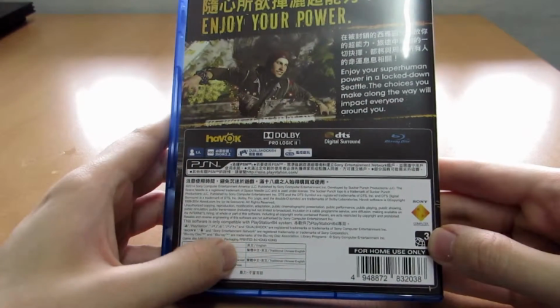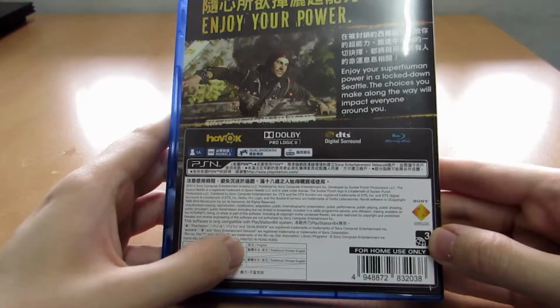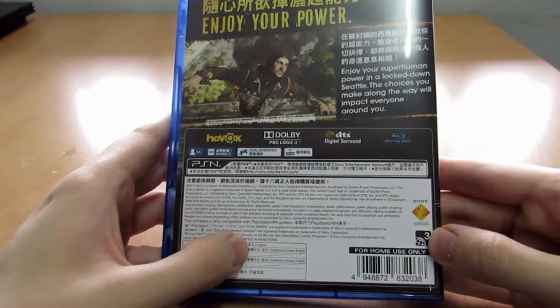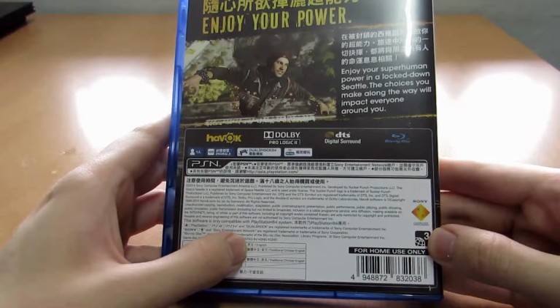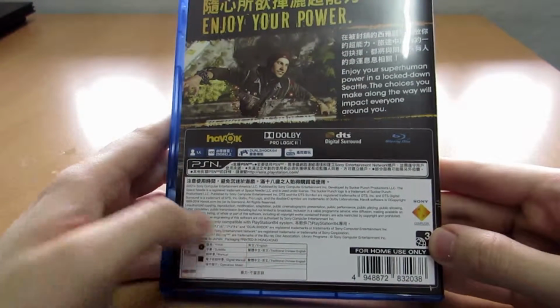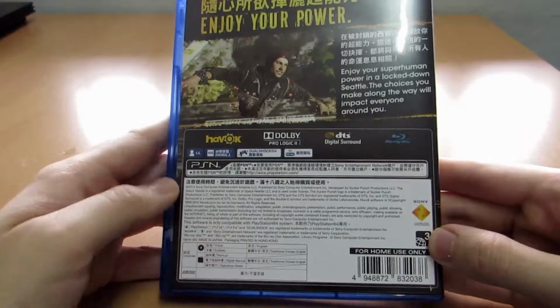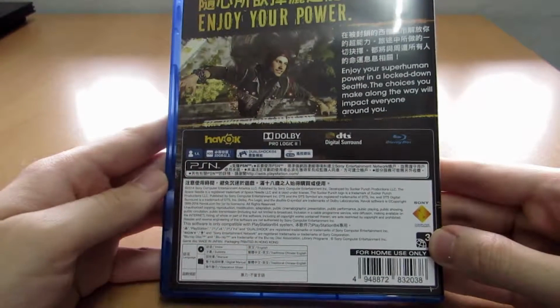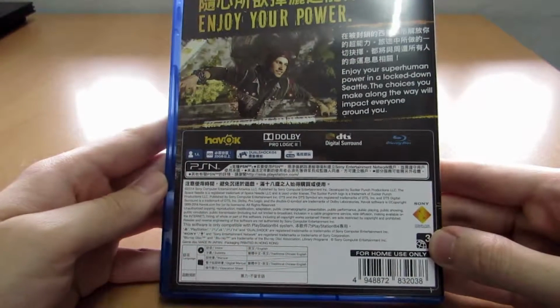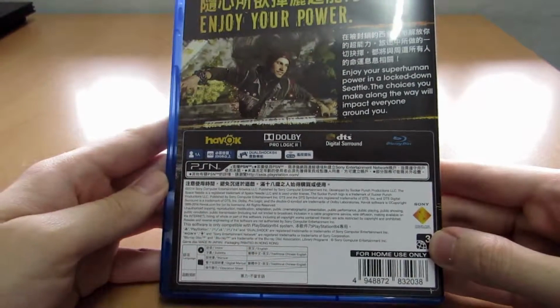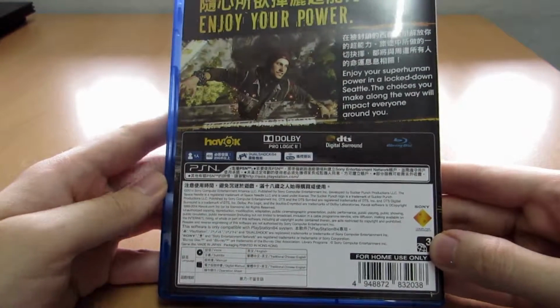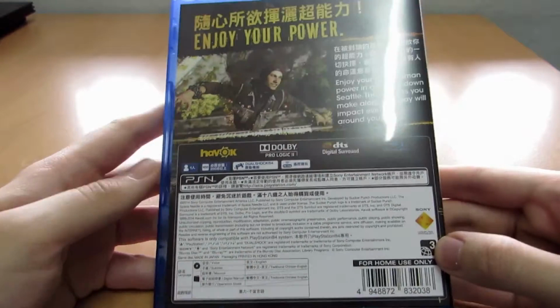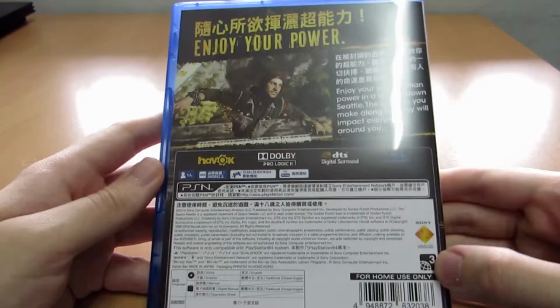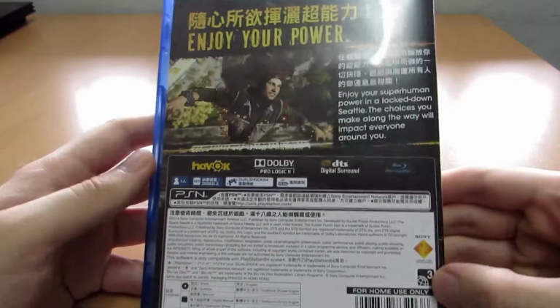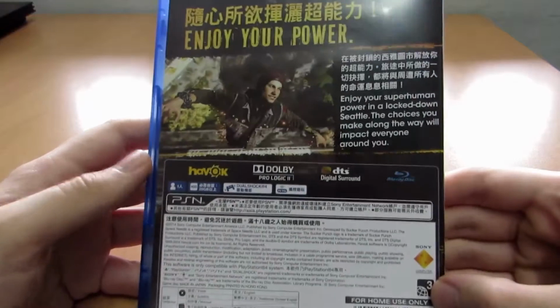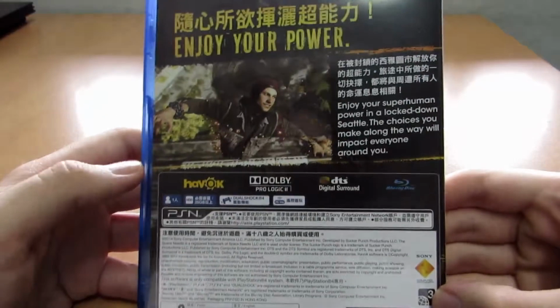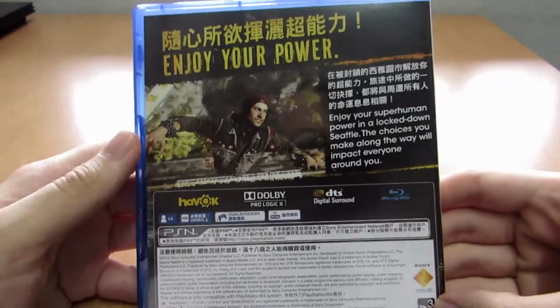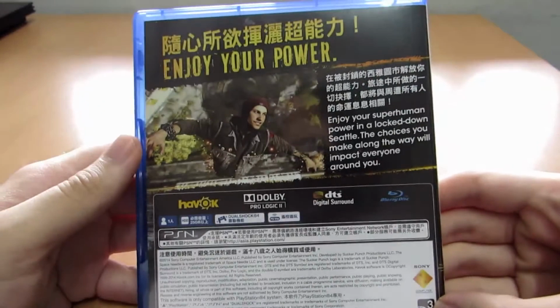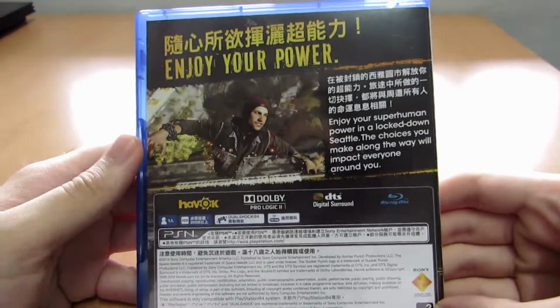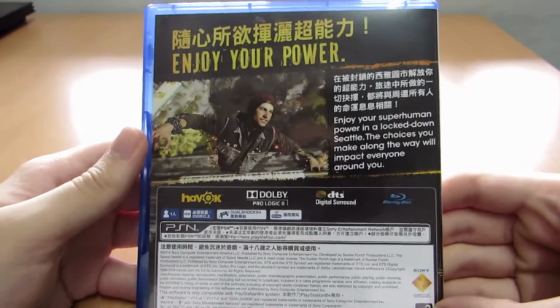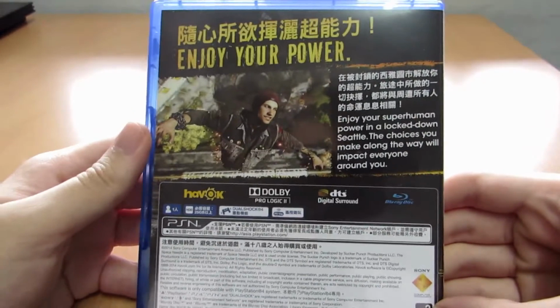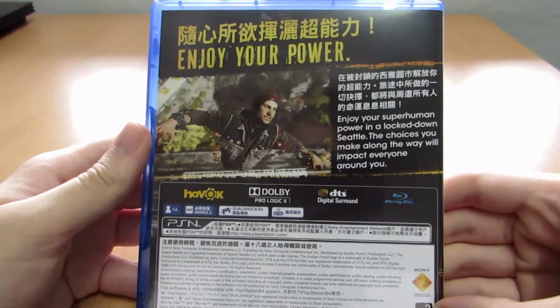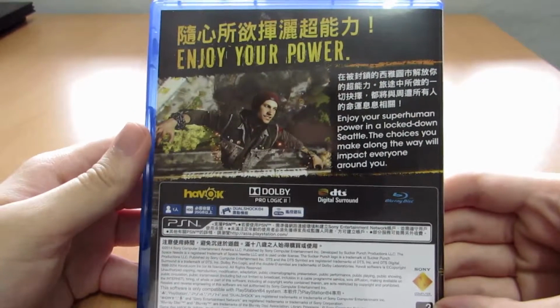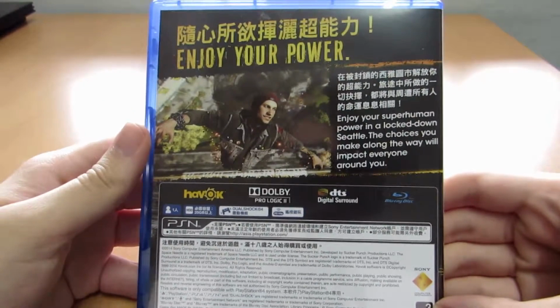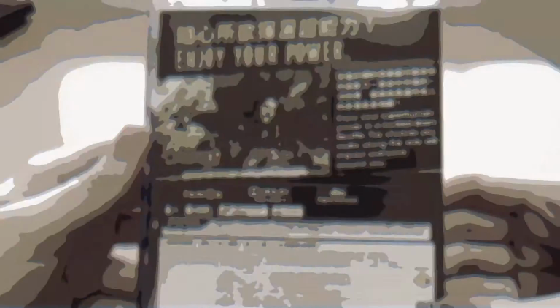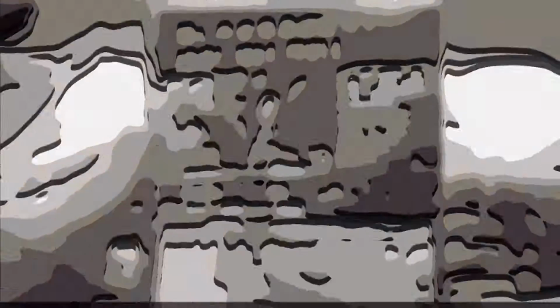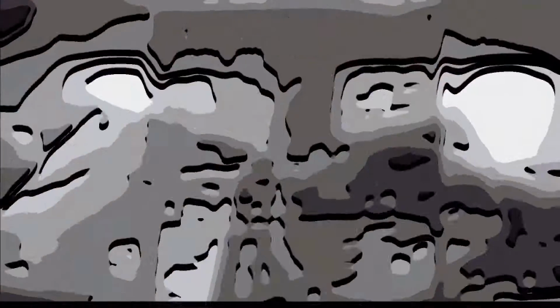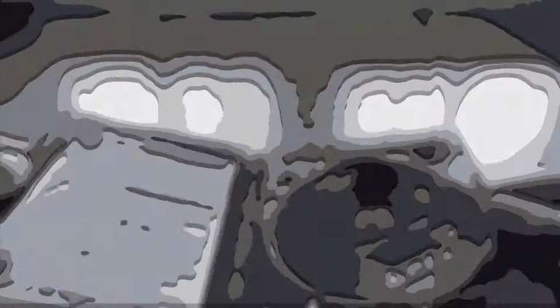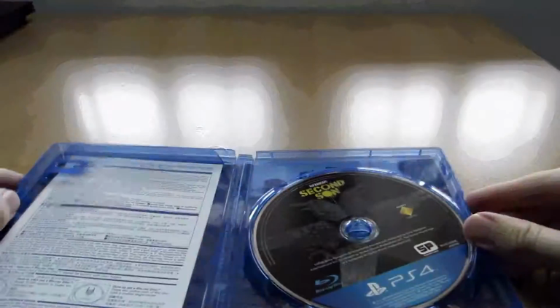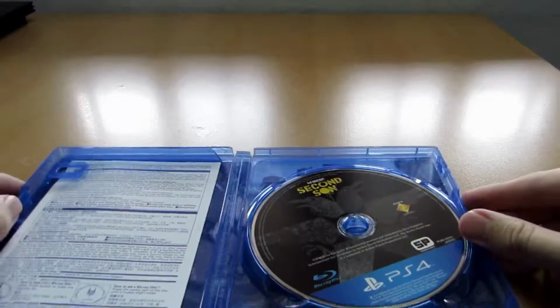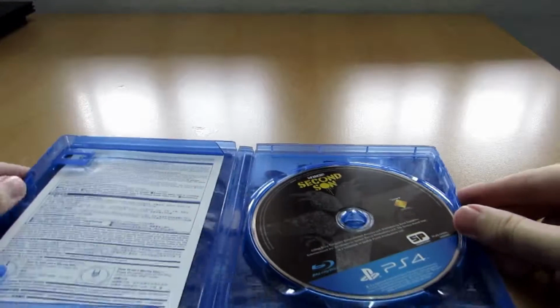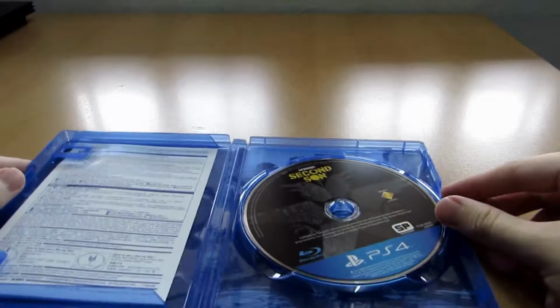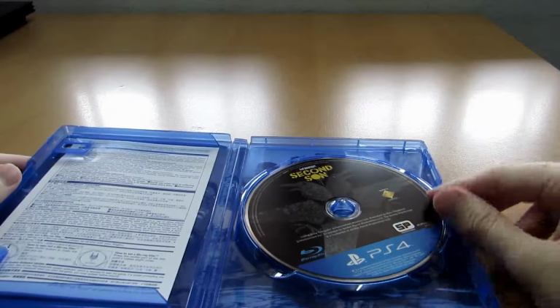You can pause the video at any given time to see the details or read the fine print.